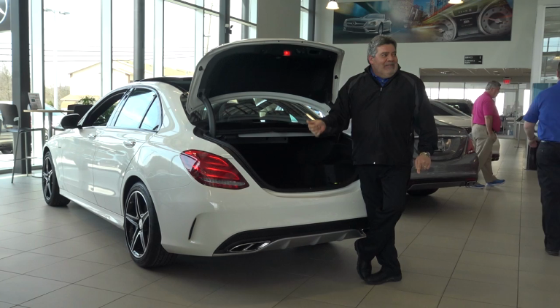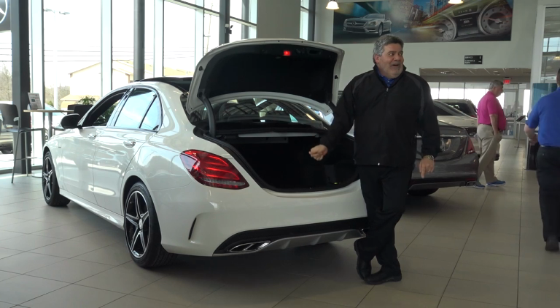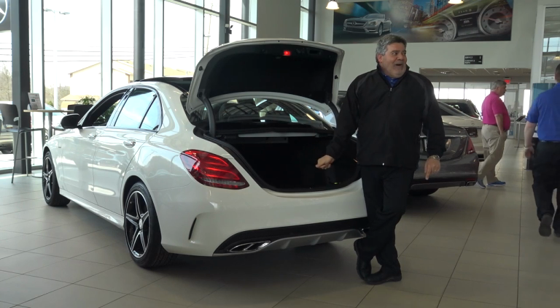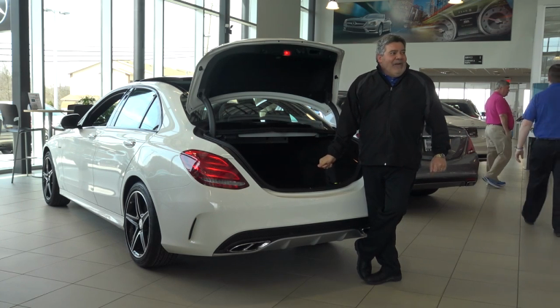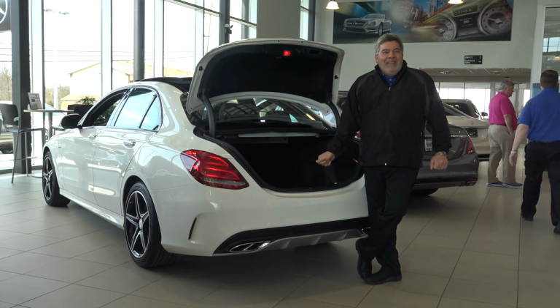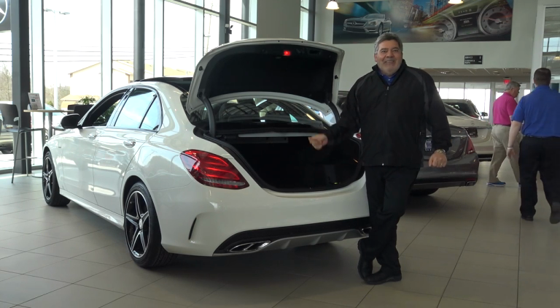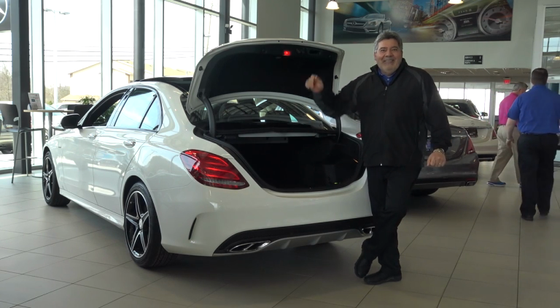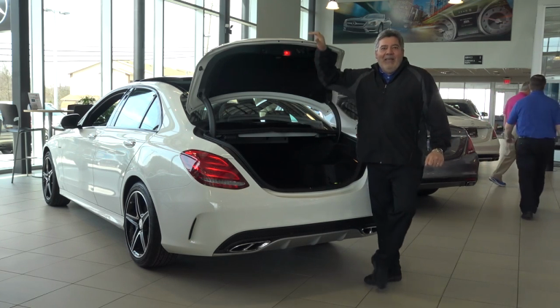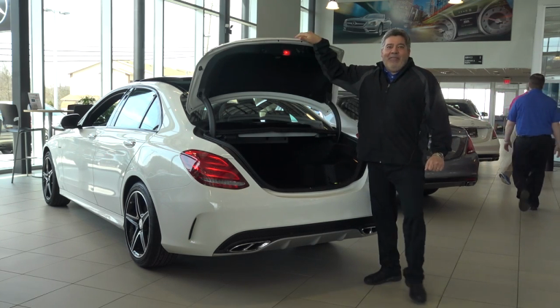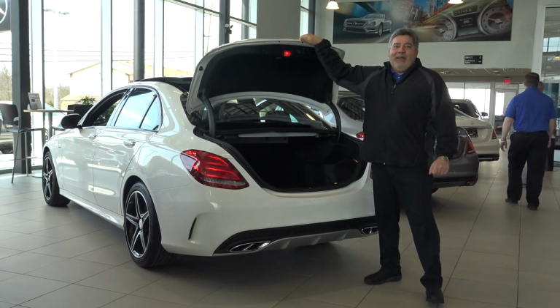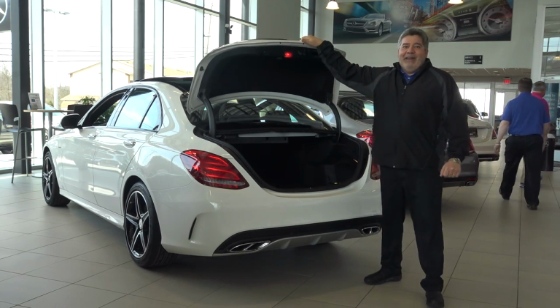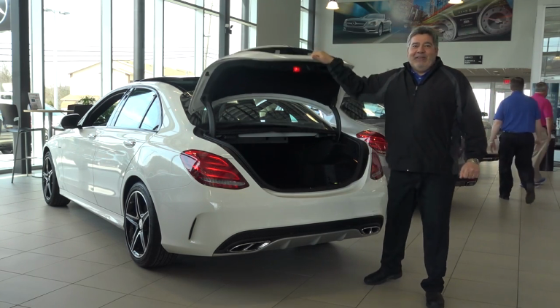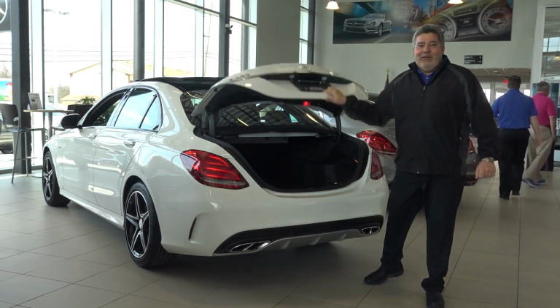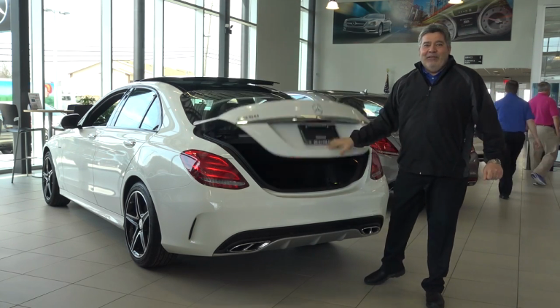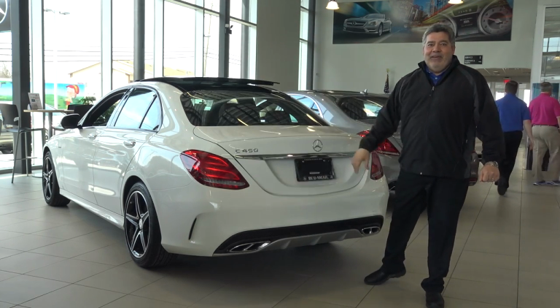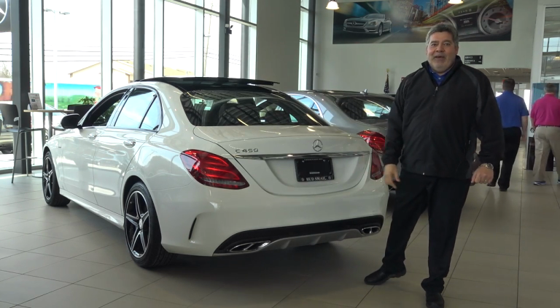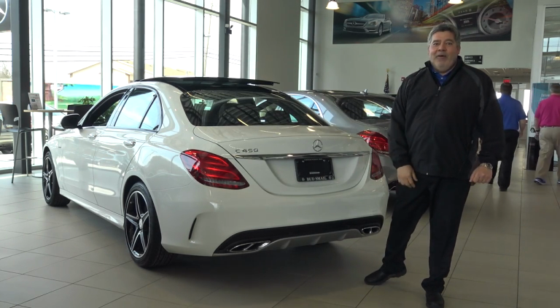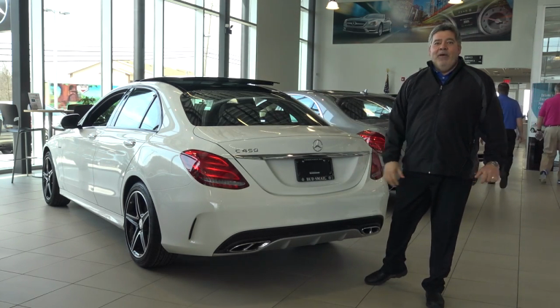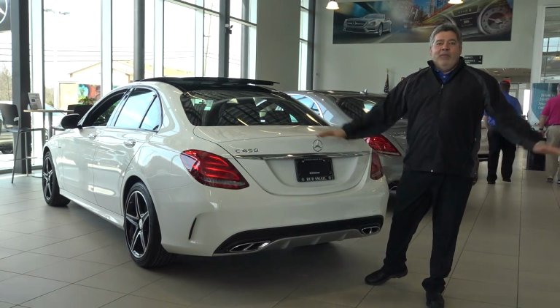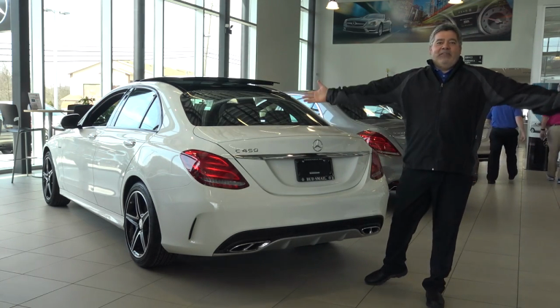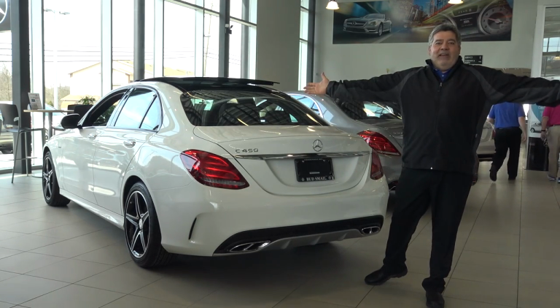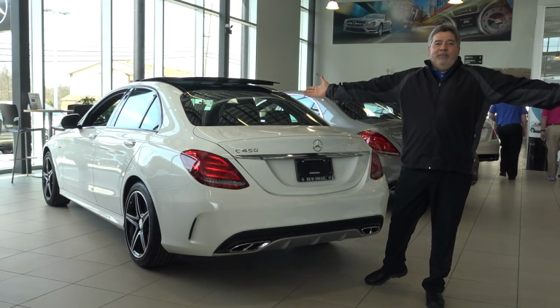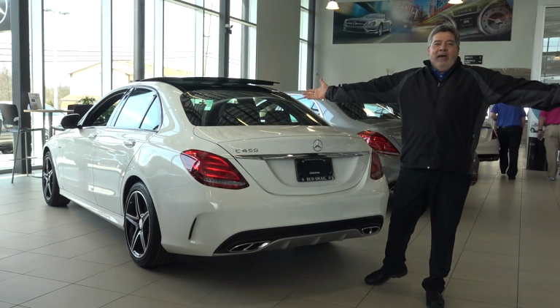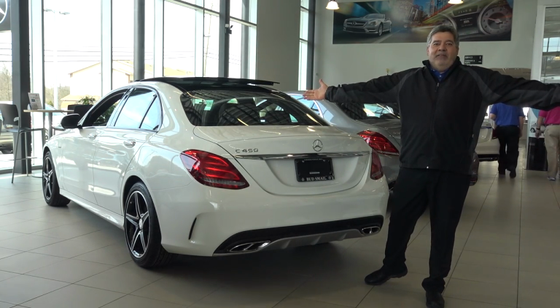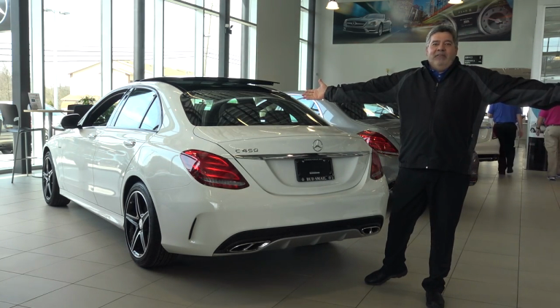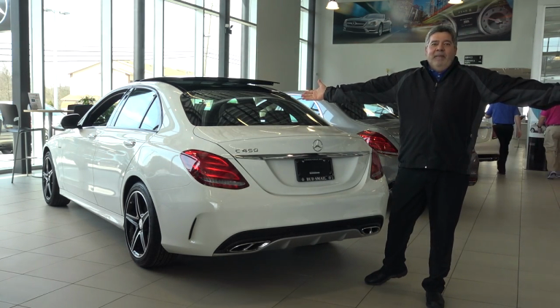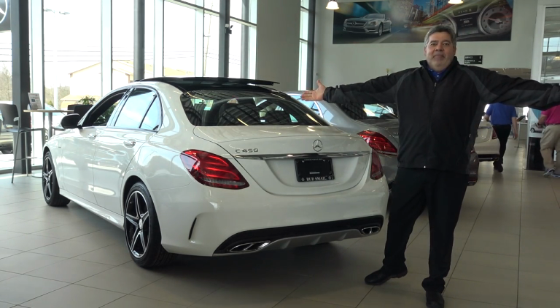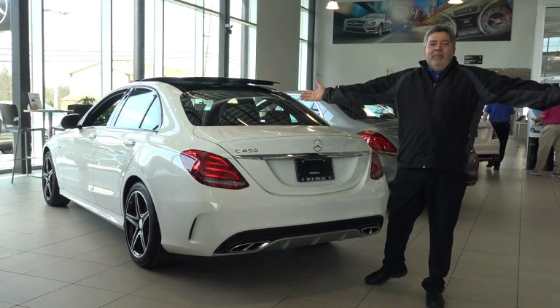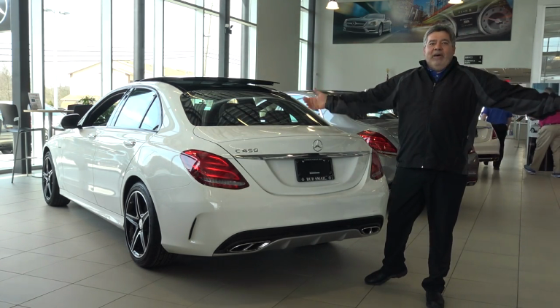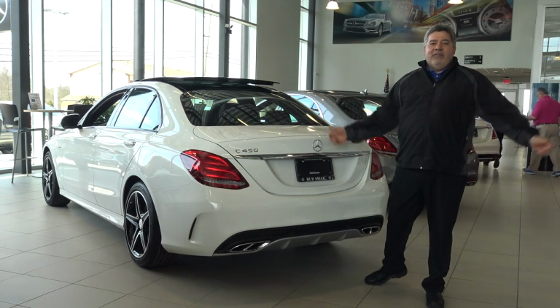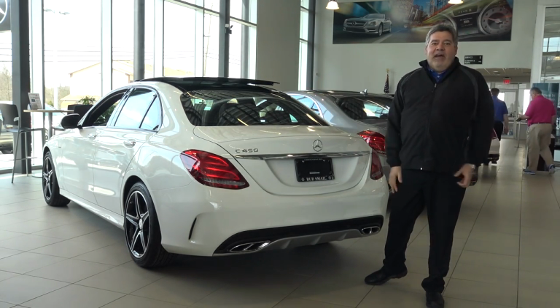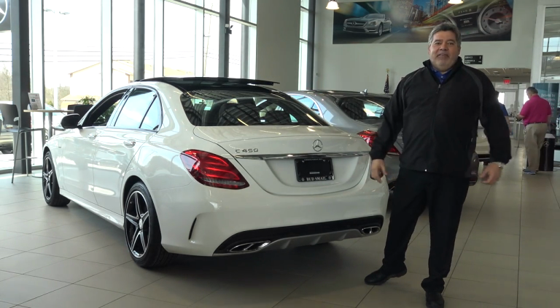Darn, thought I'd get to do the video. Mercedes-Benz, the best or nothing.